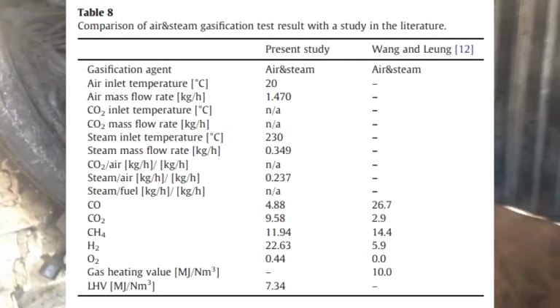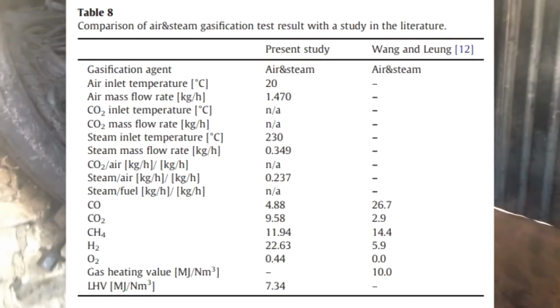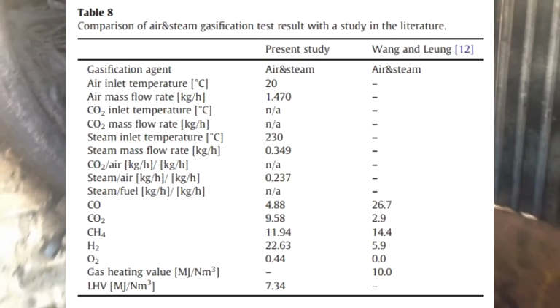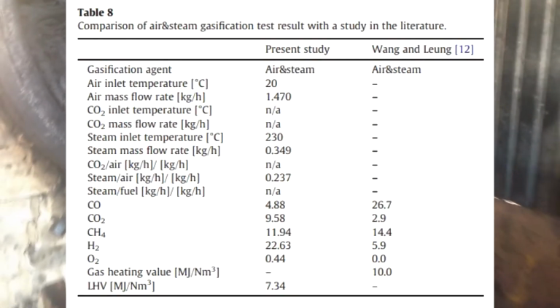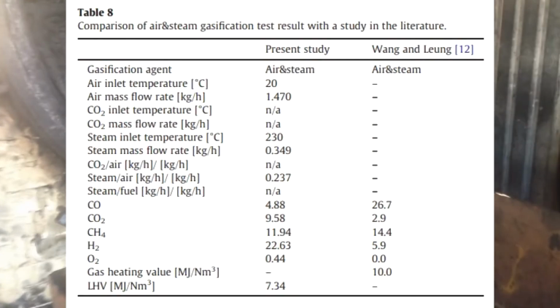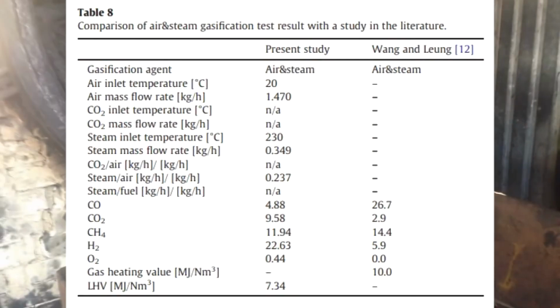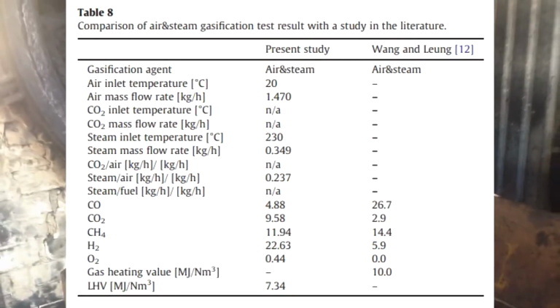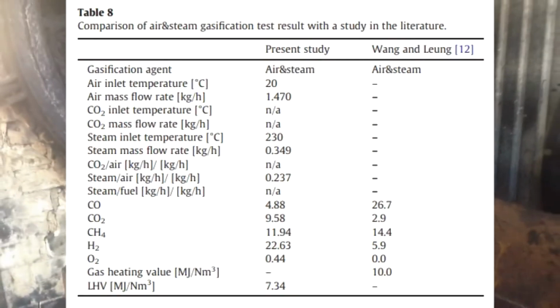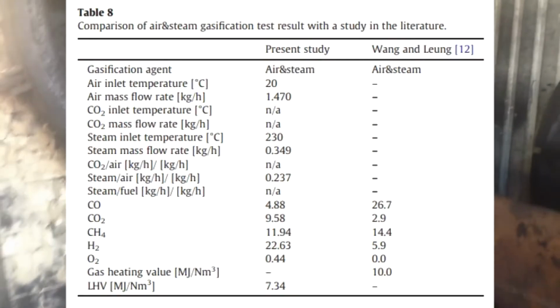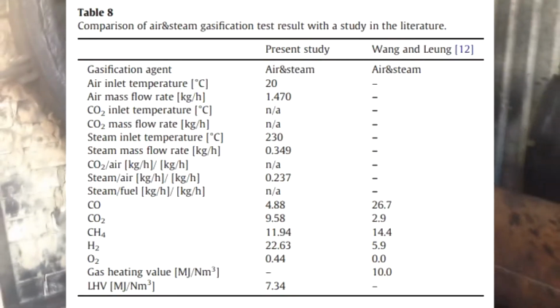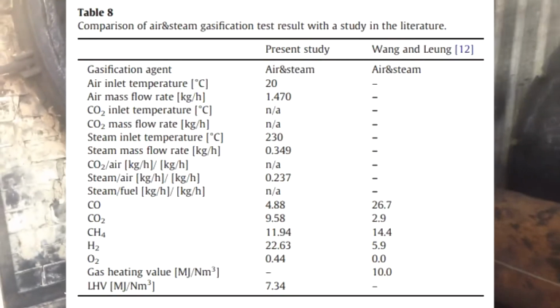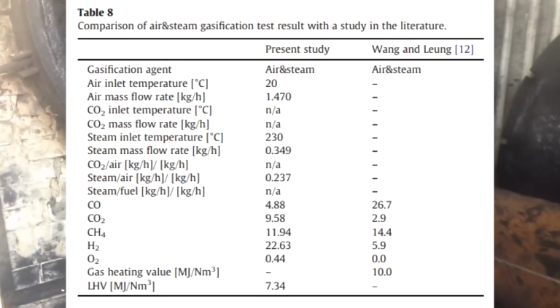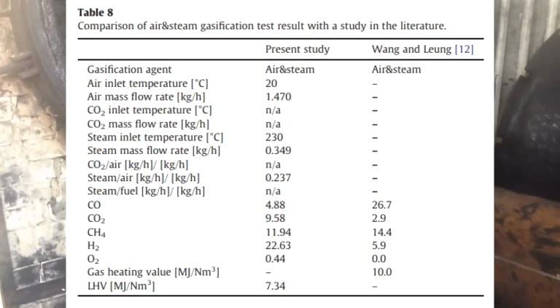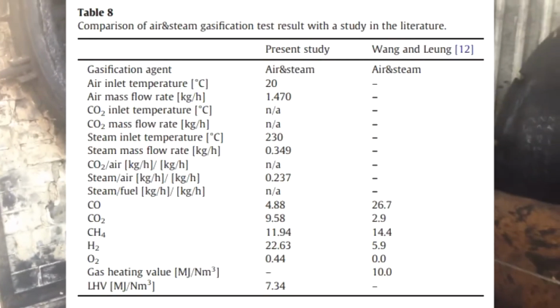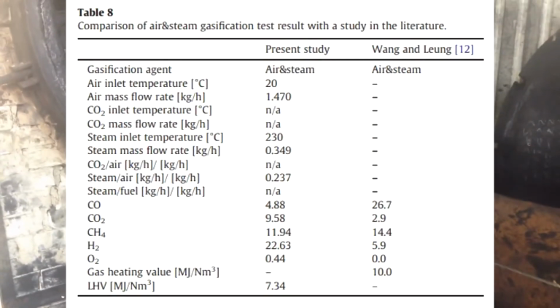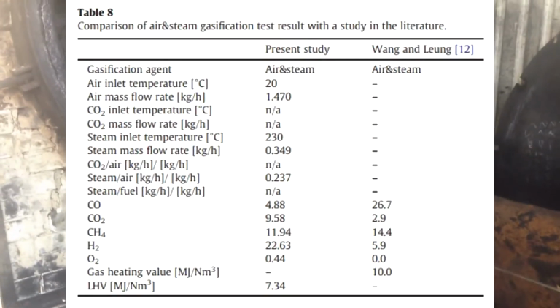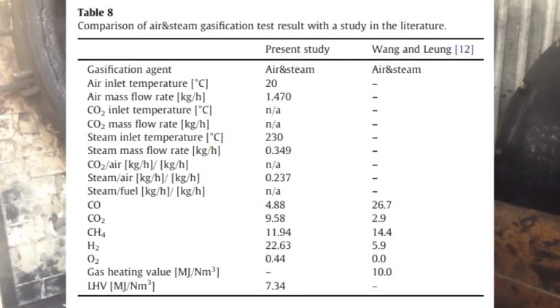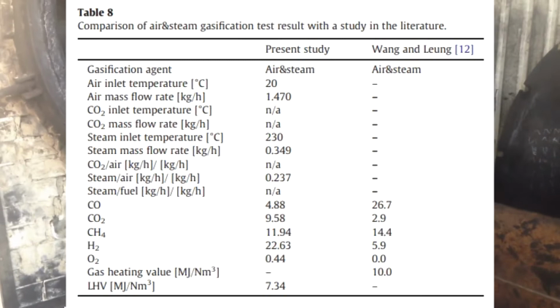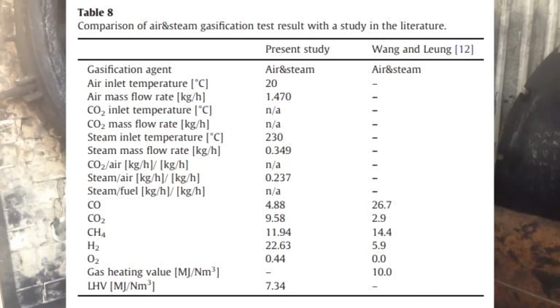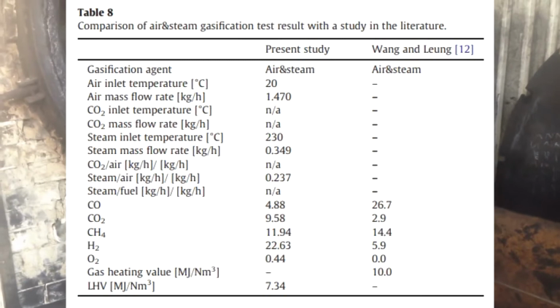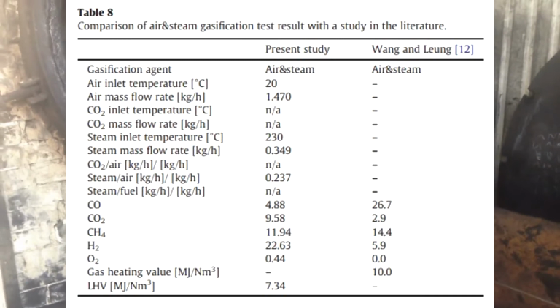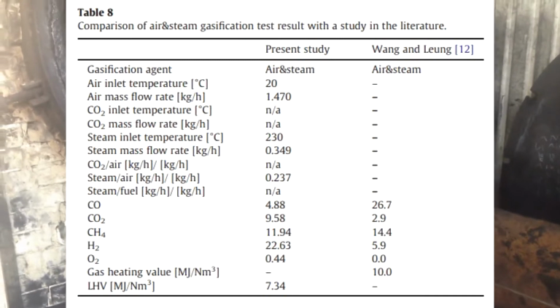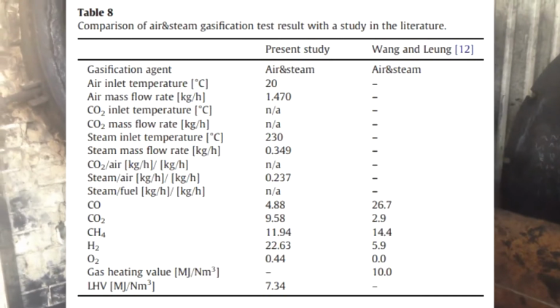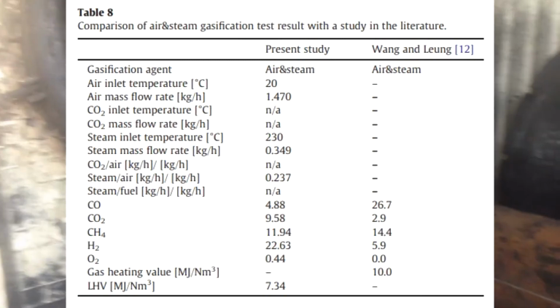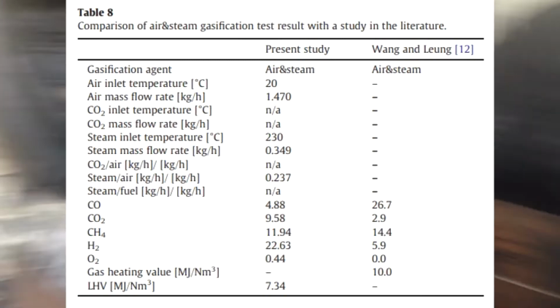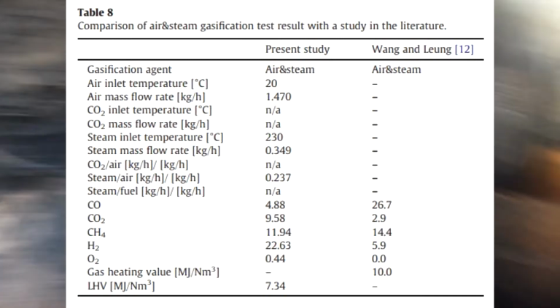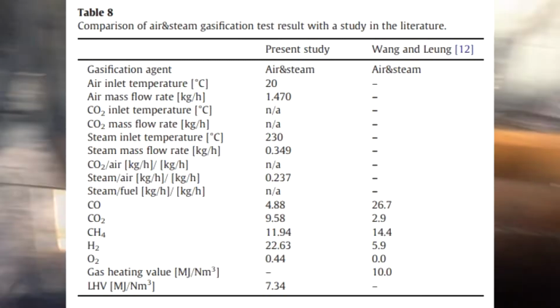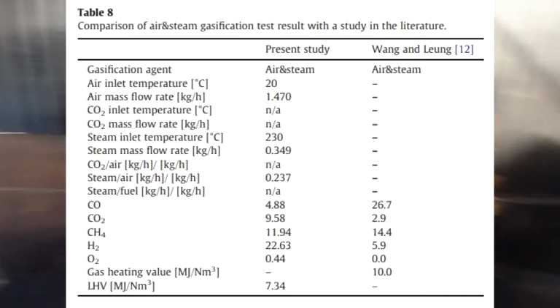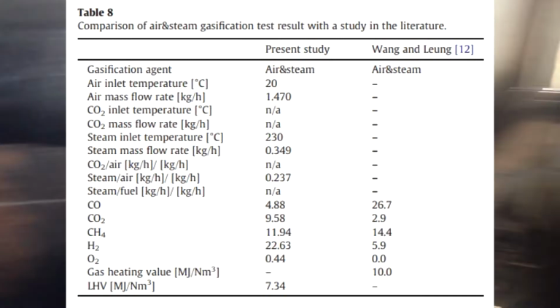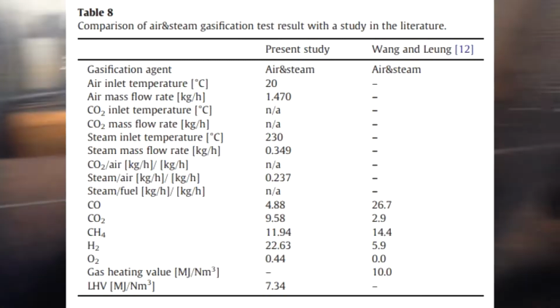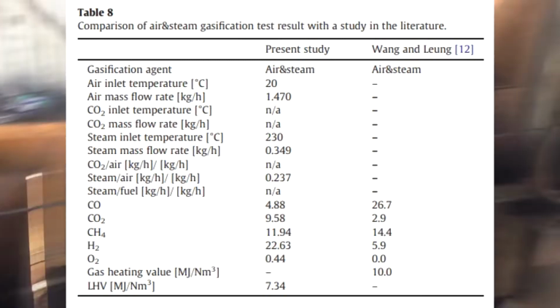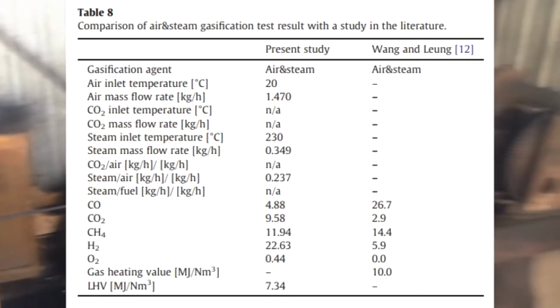The Chinese obtained slightly different data in a similar experiment — see Table 8, second column.